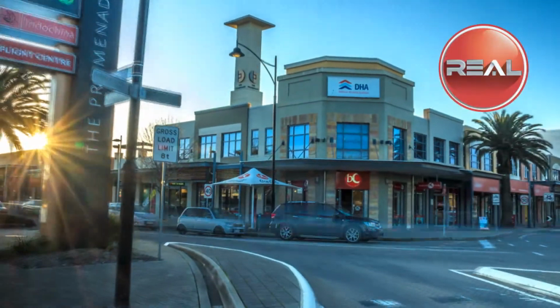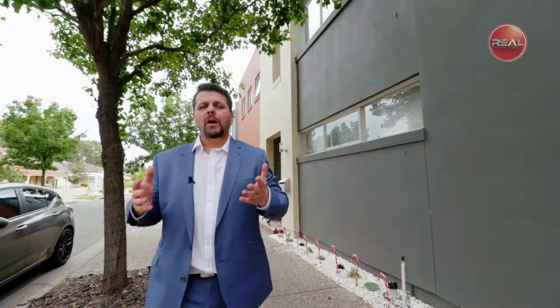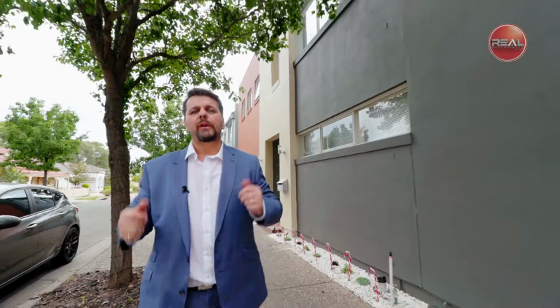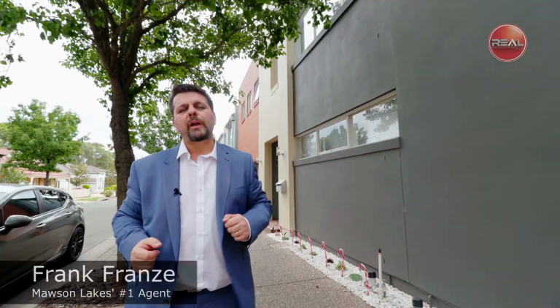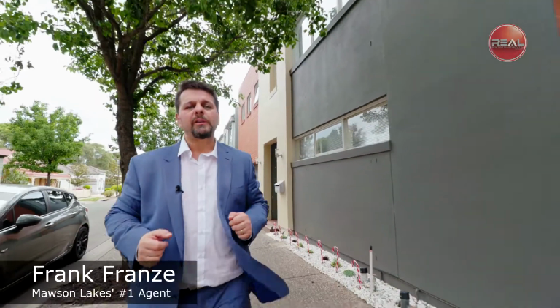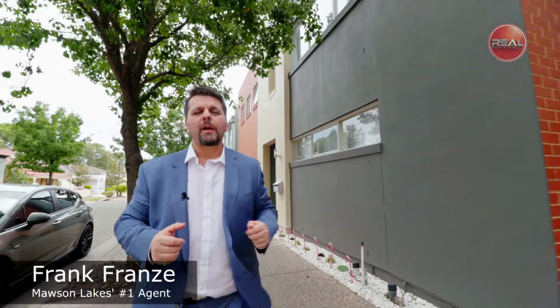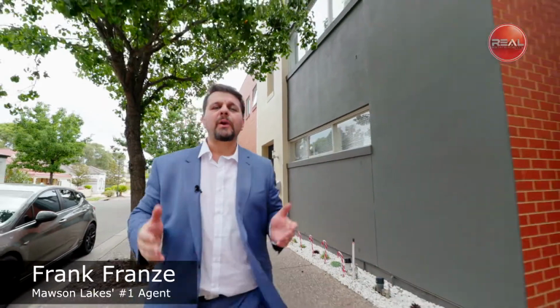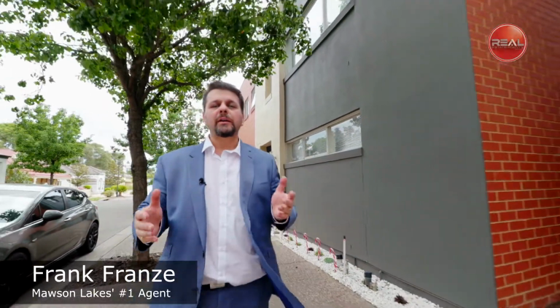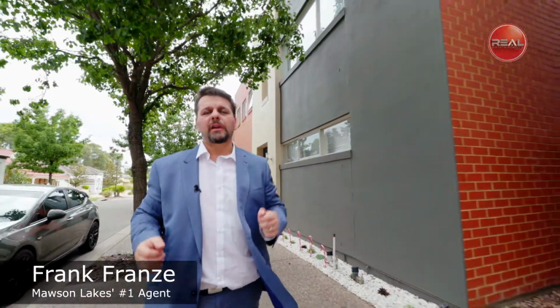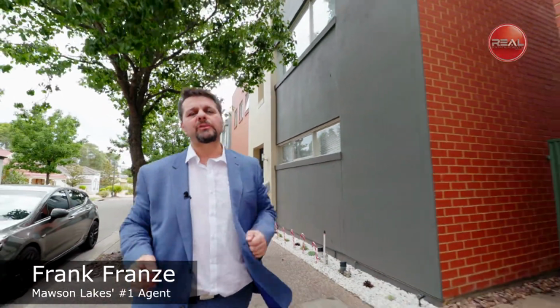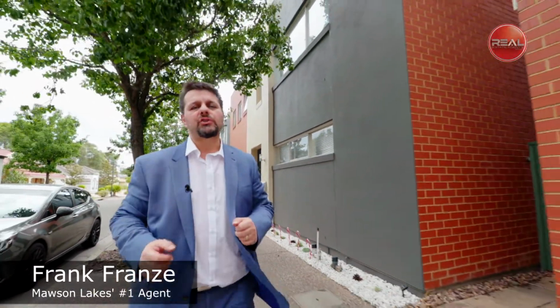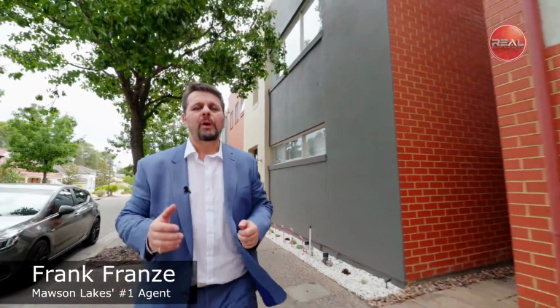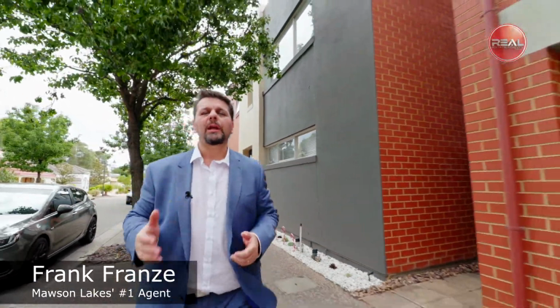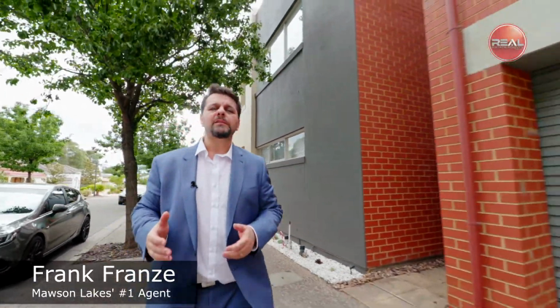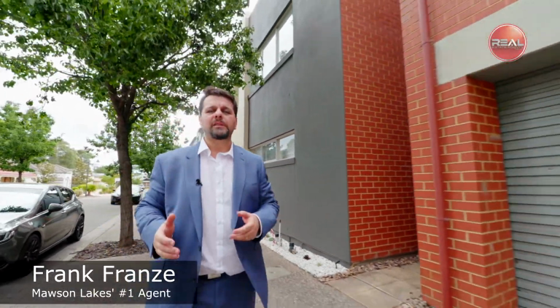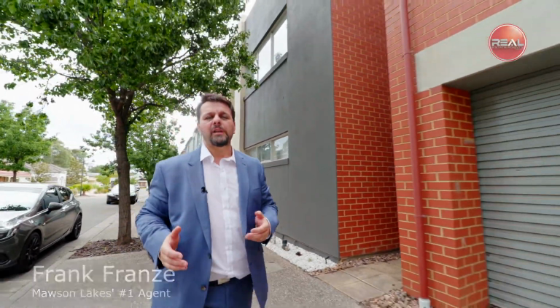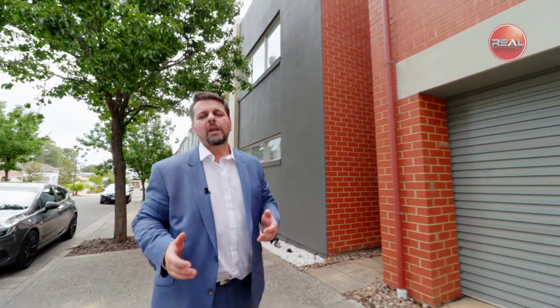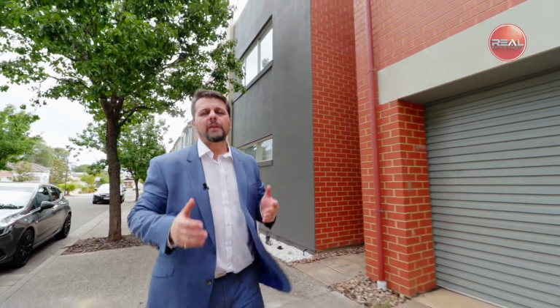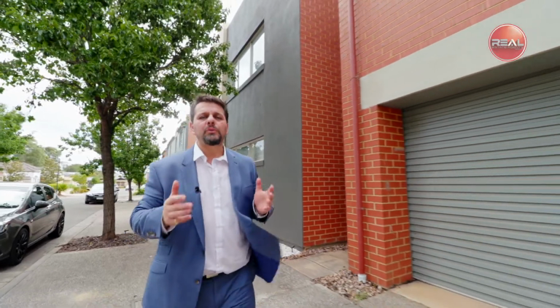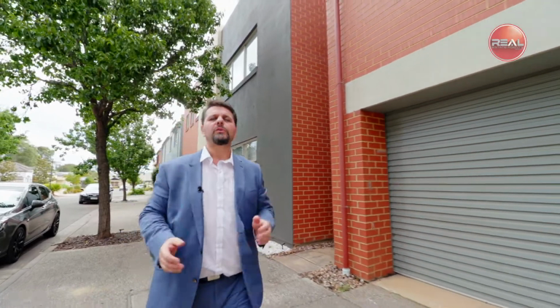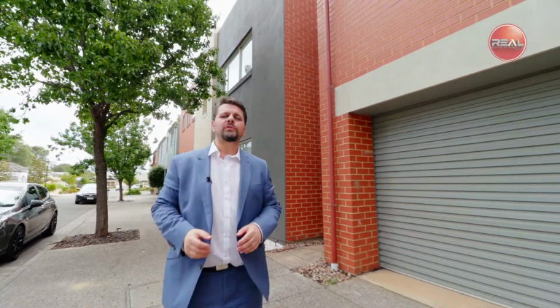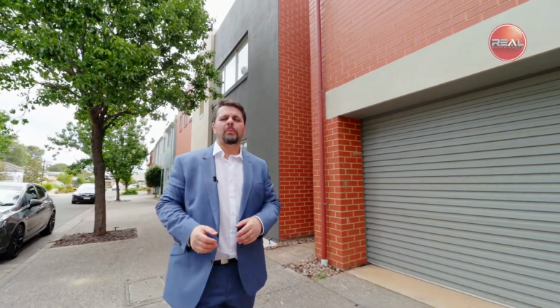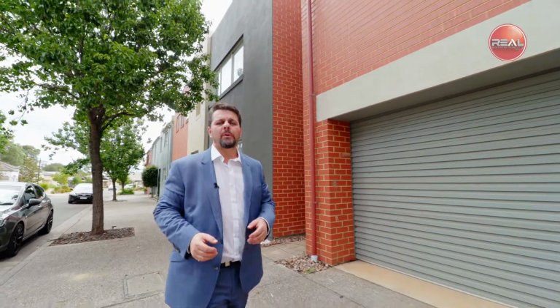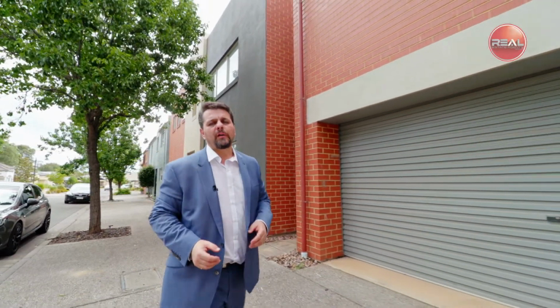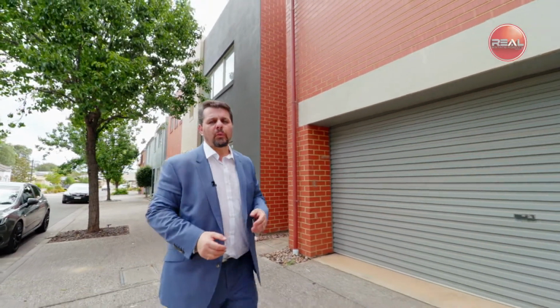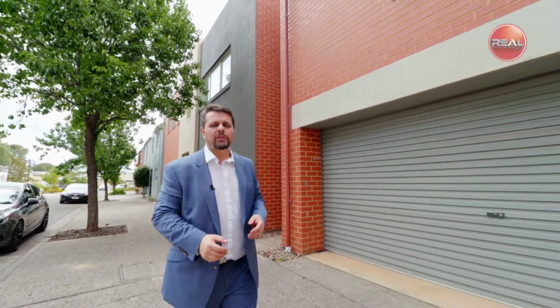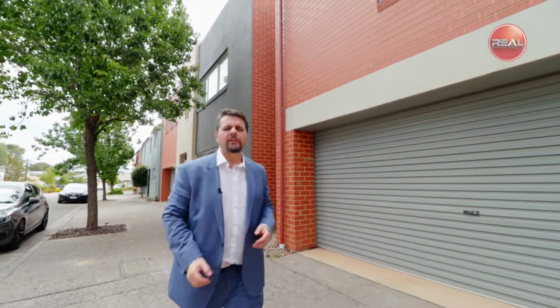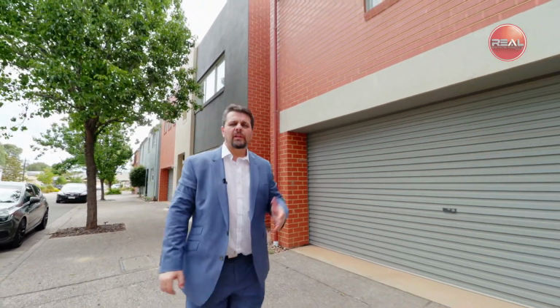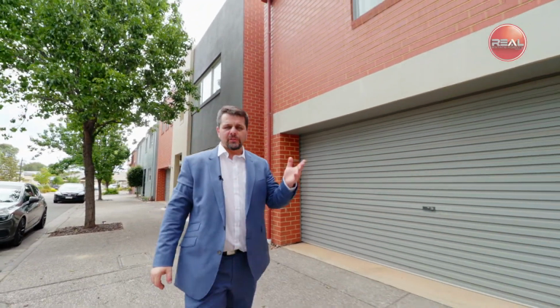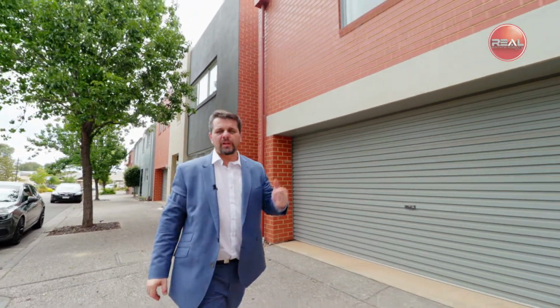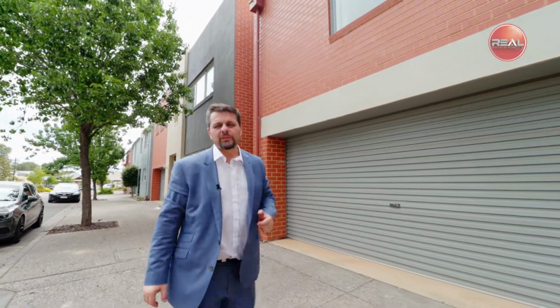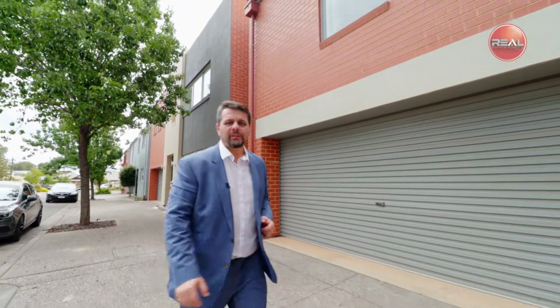Hi, Frank Franz here. I'm proud and excited to present you my latest listing here in the beautiful suburb of Mawson Lakes. Let's go take a look, shall we?